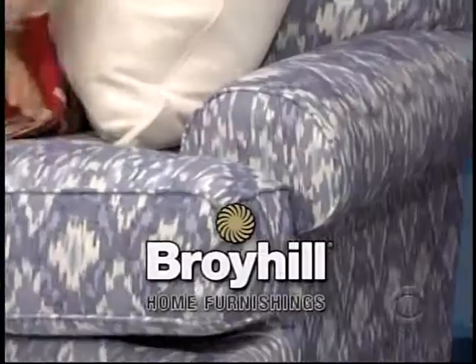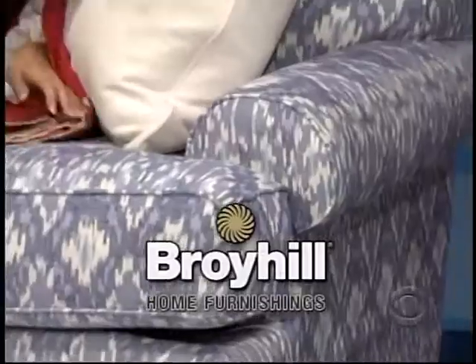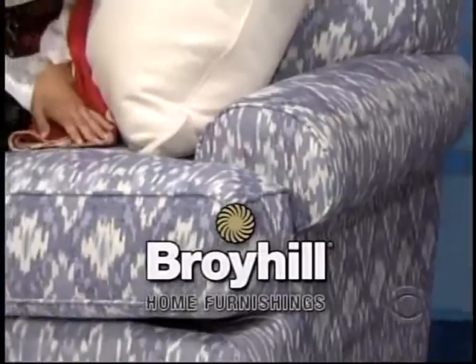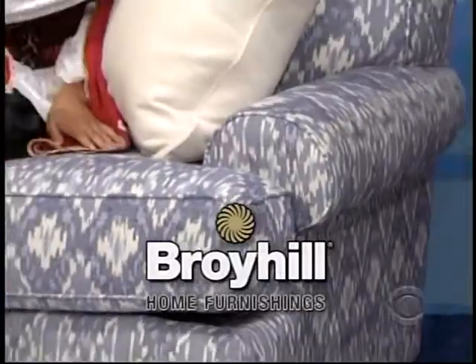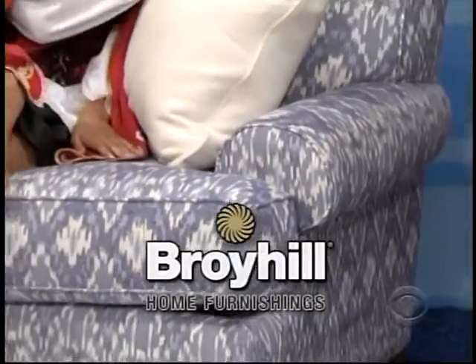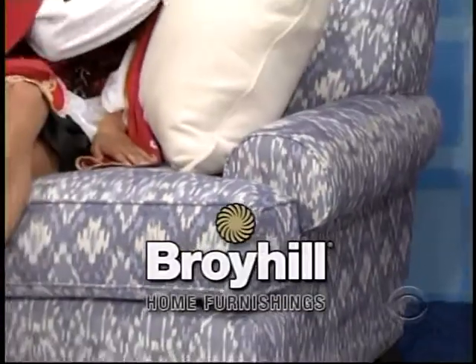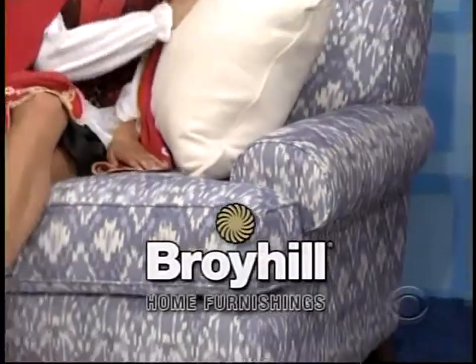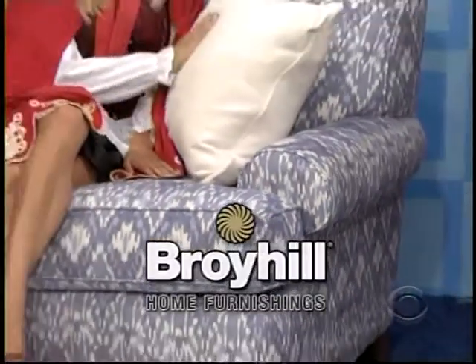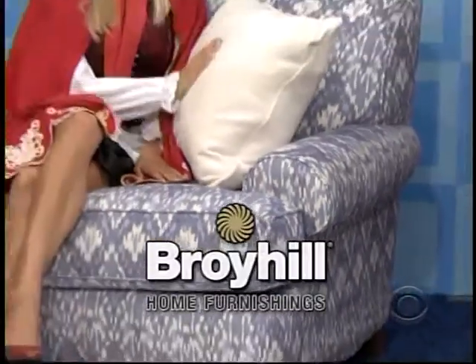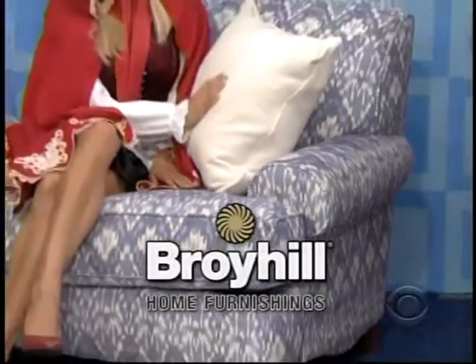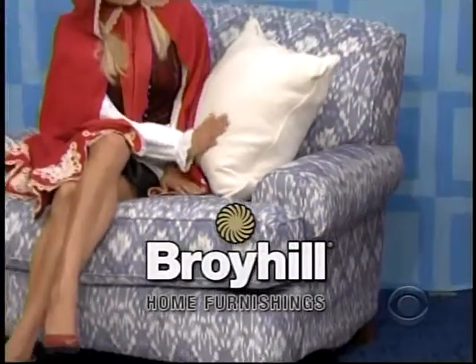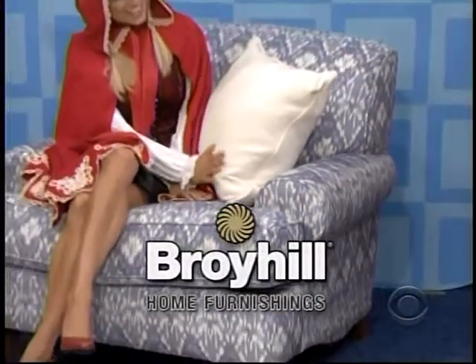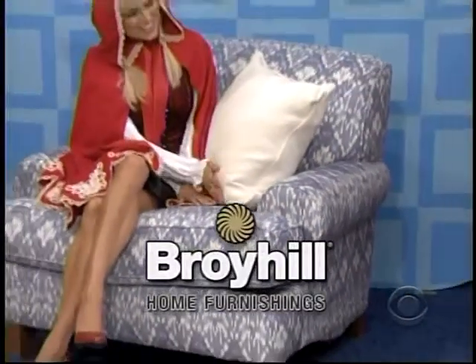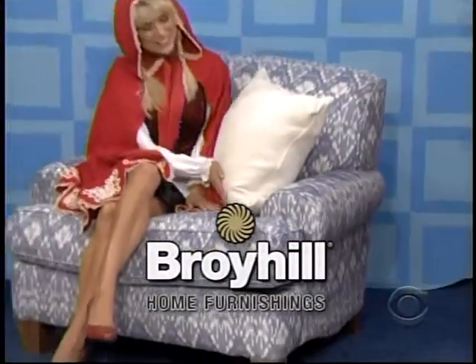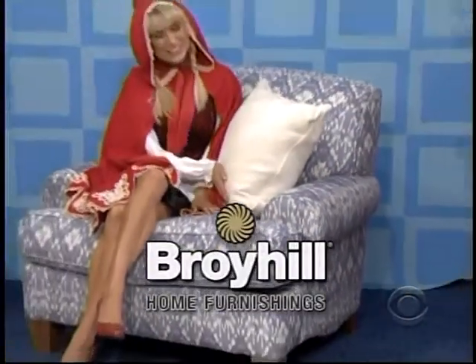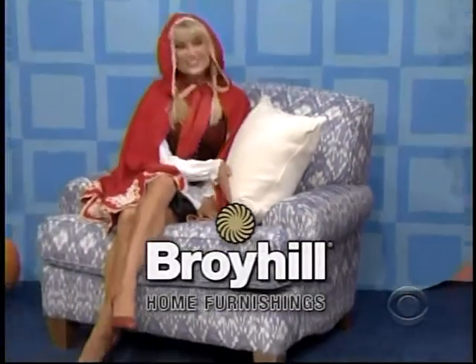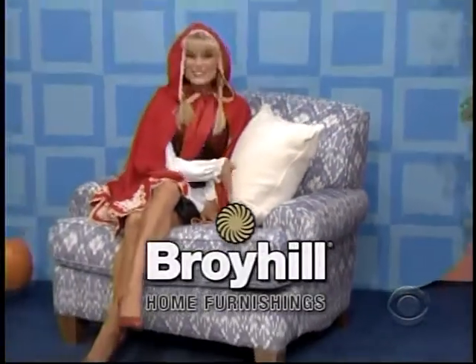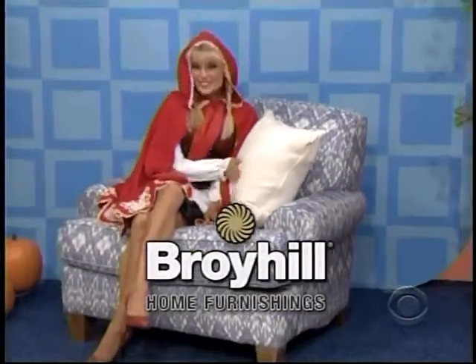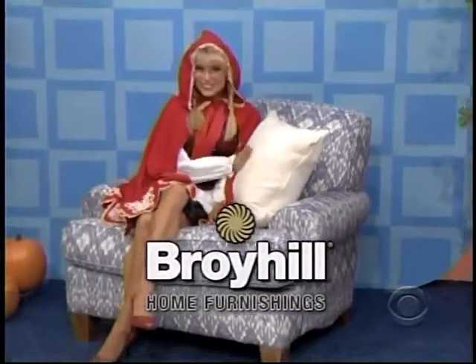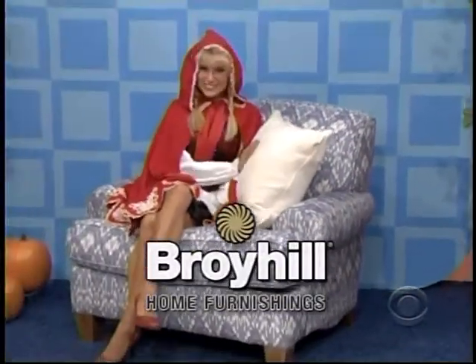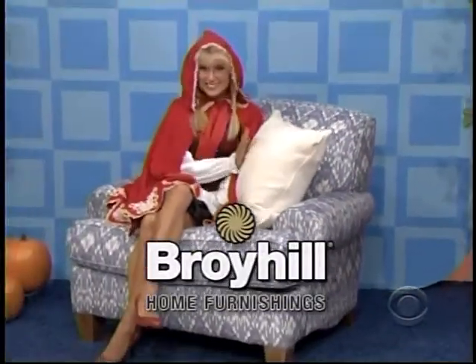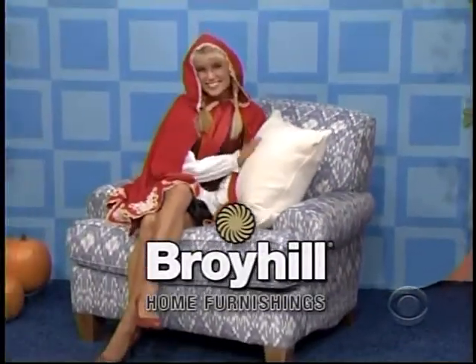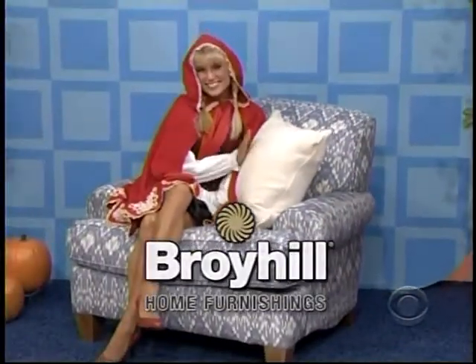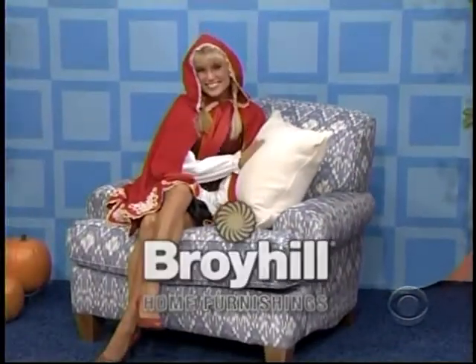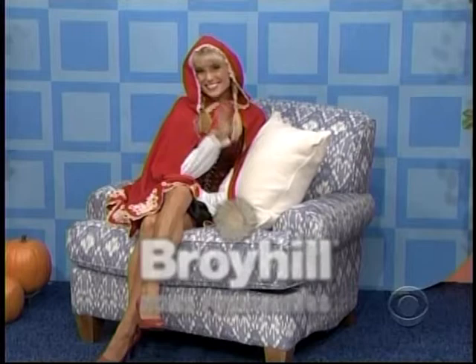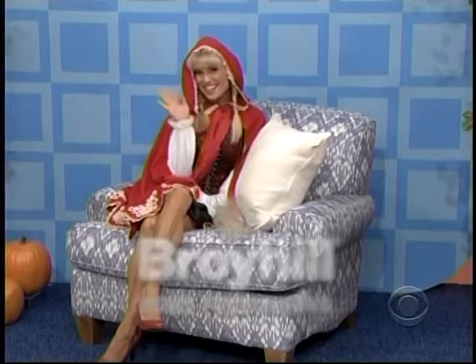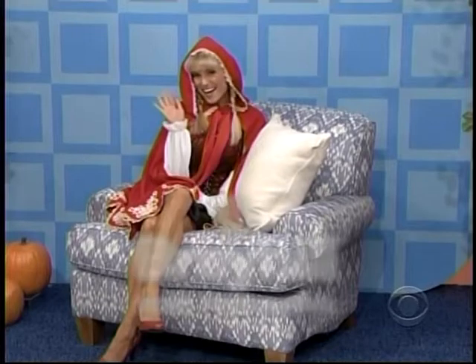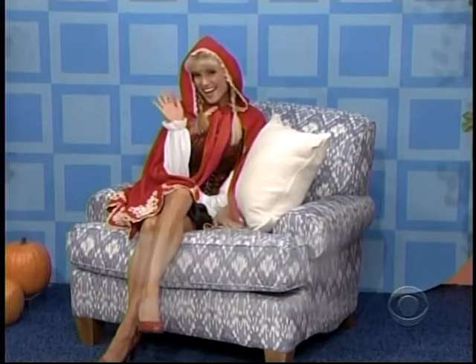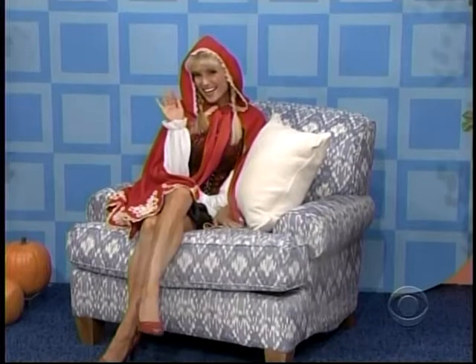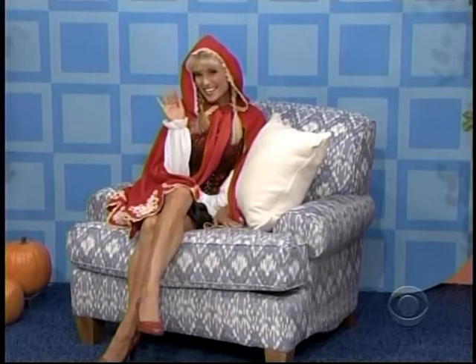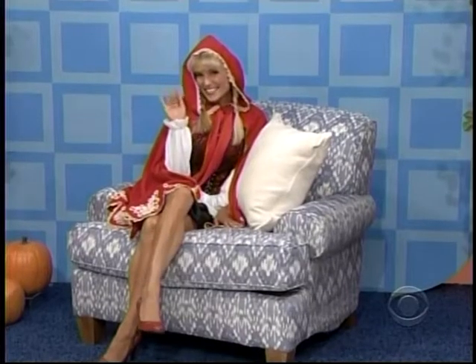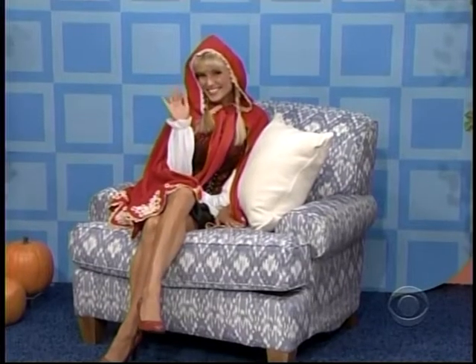Features a relaxed Southwestern style, sure to make a statement in your home, from Broyhill.